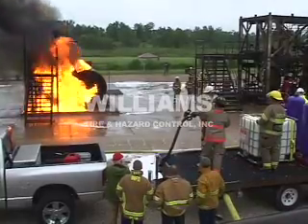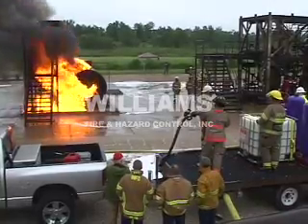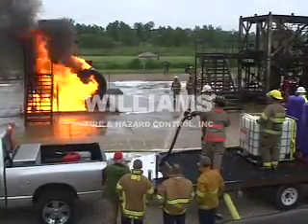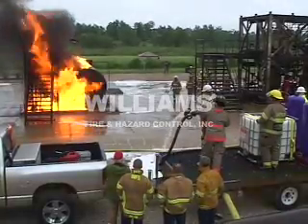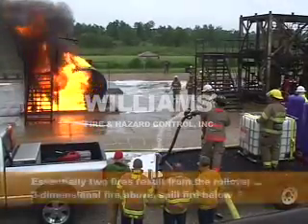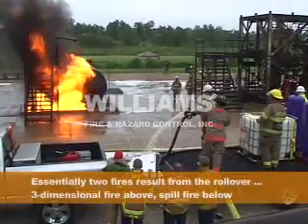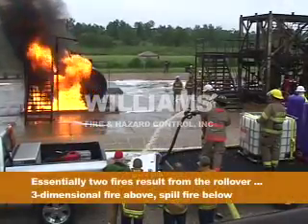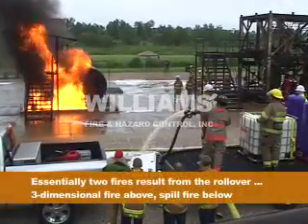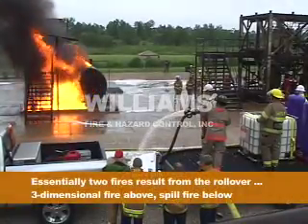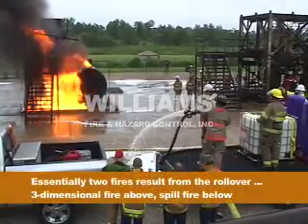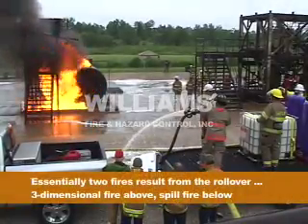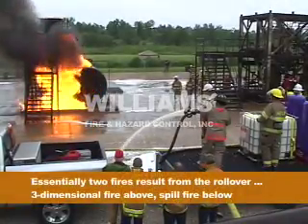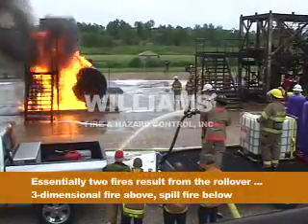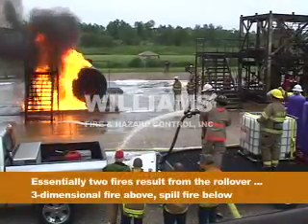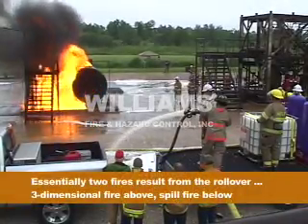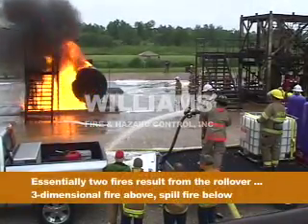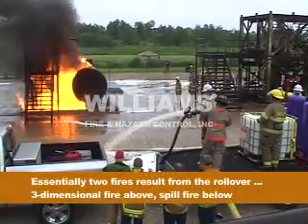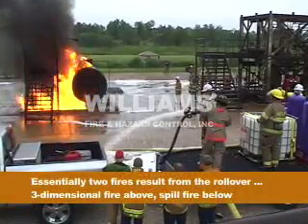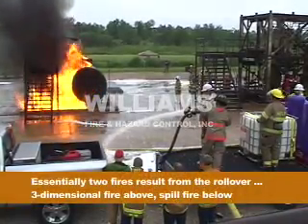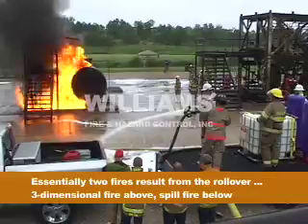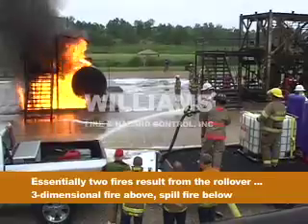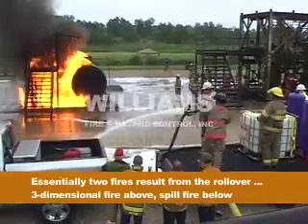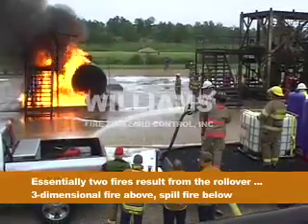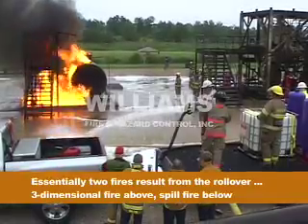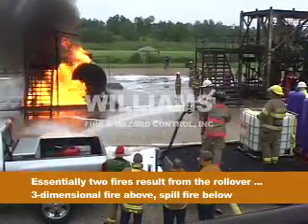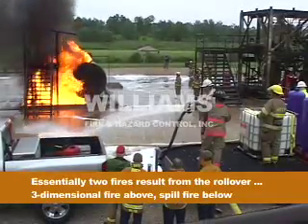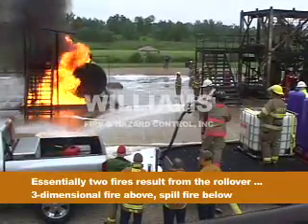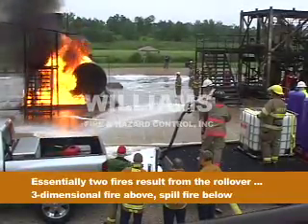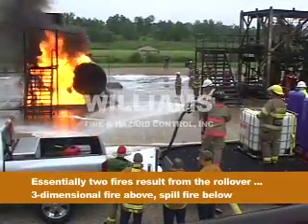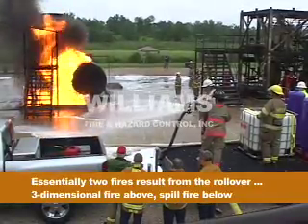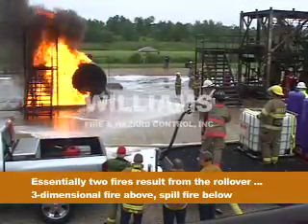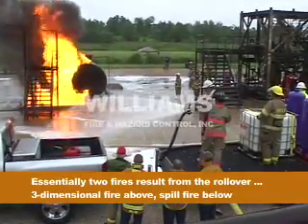Essentially two fires result from an ethanol rollover: a three-dimensional fire above and a spill fire below.